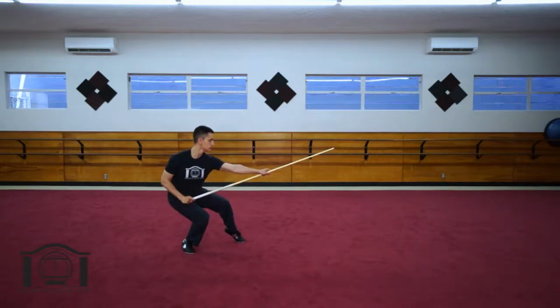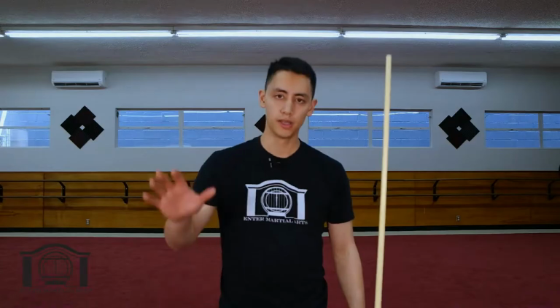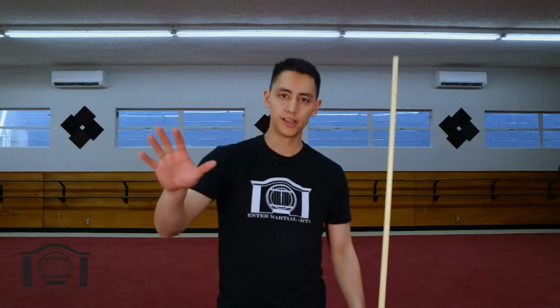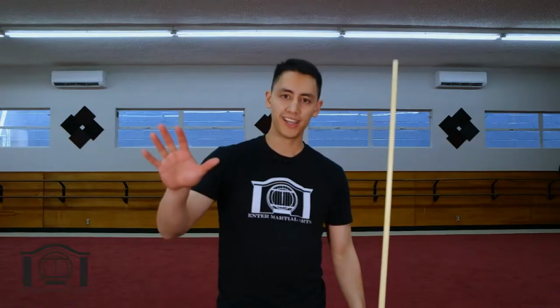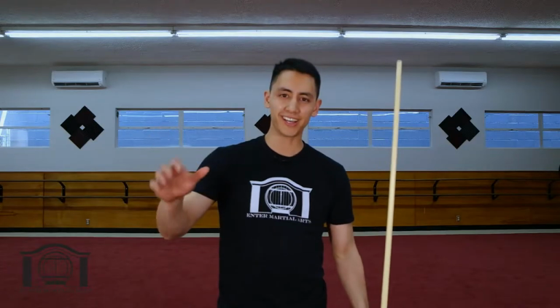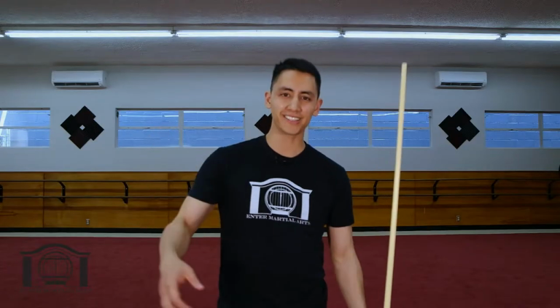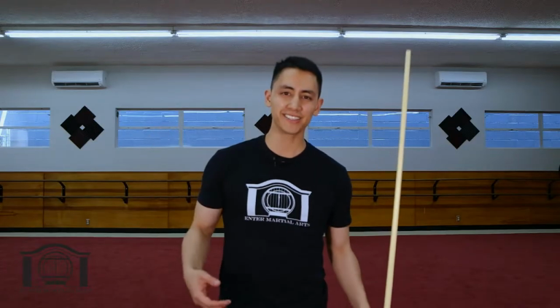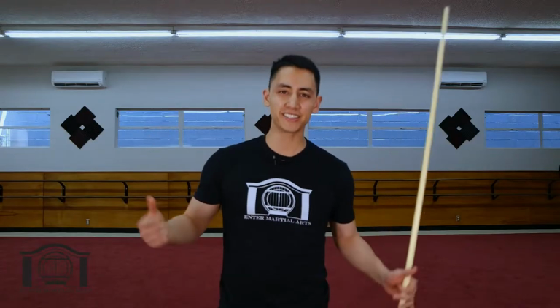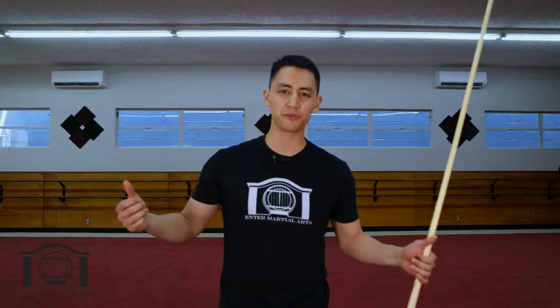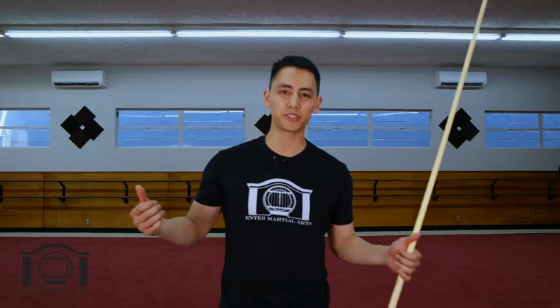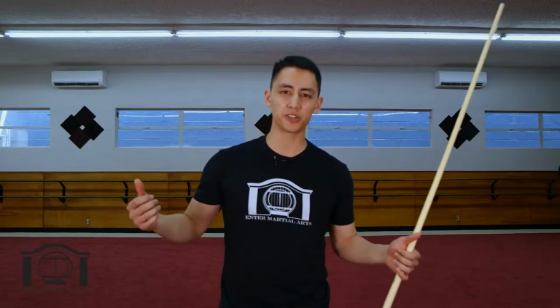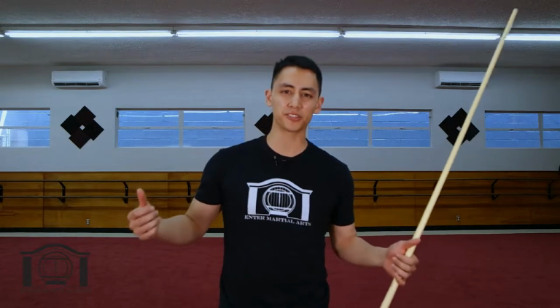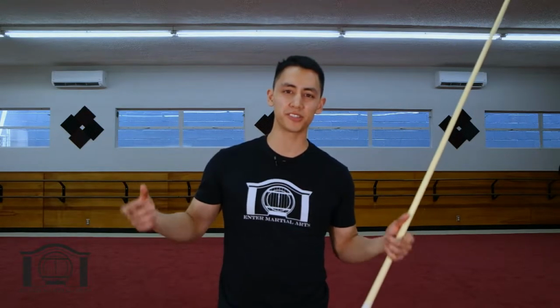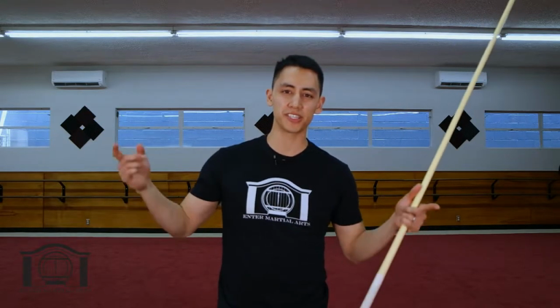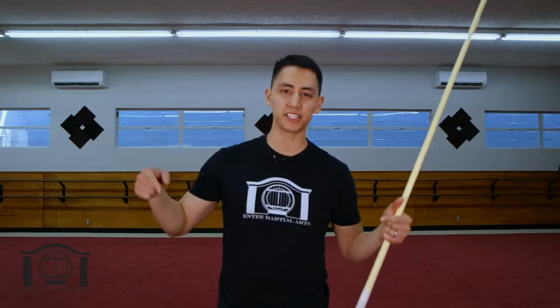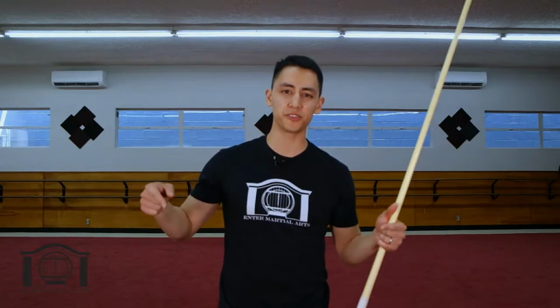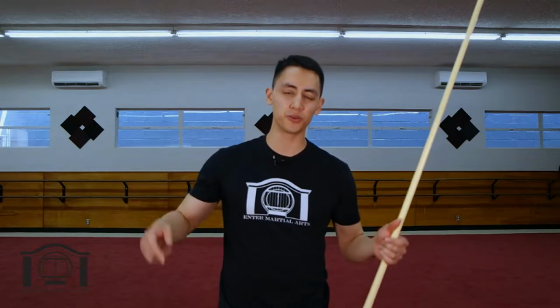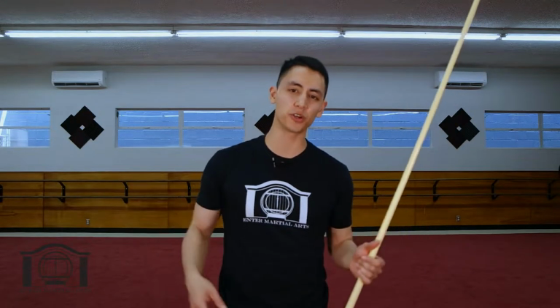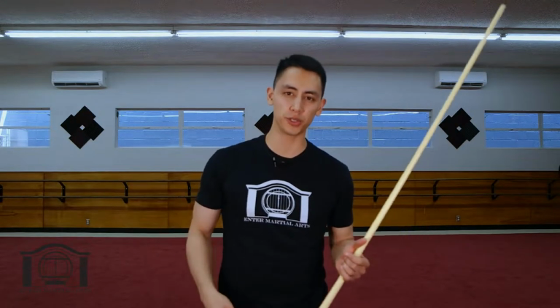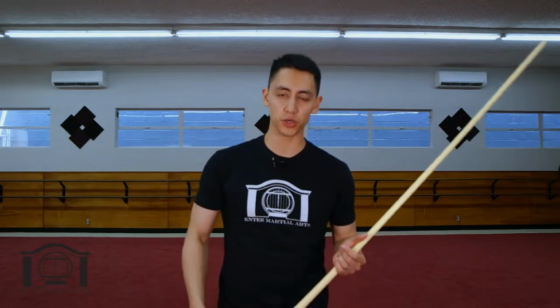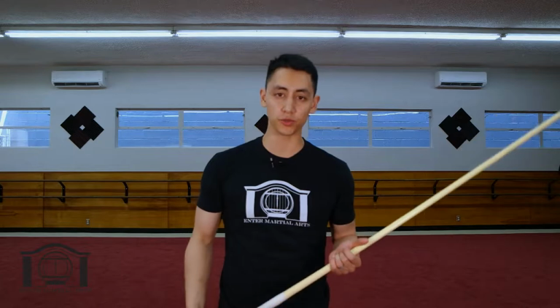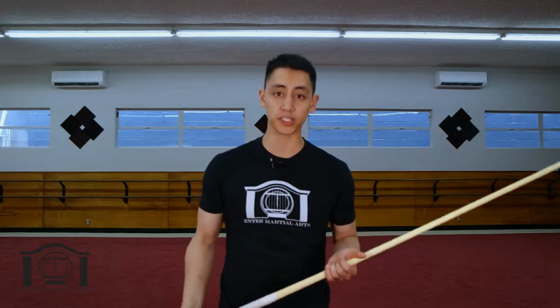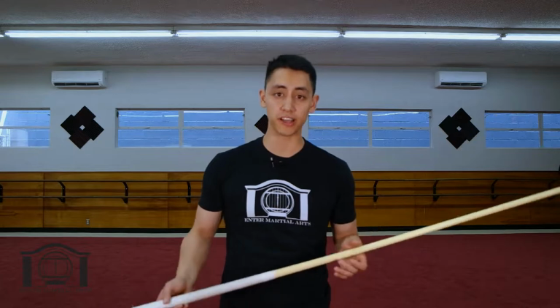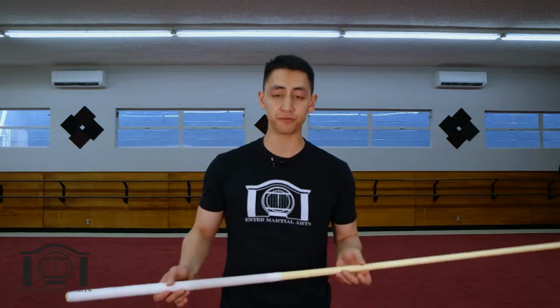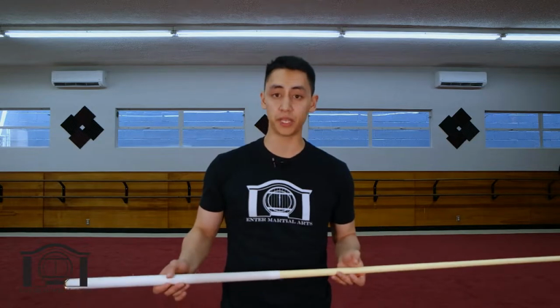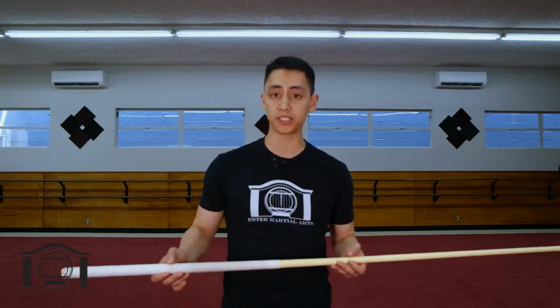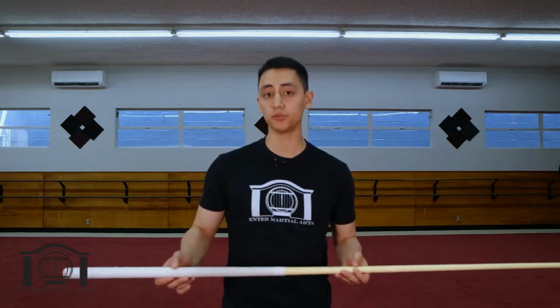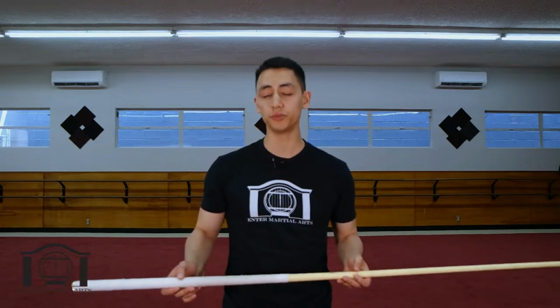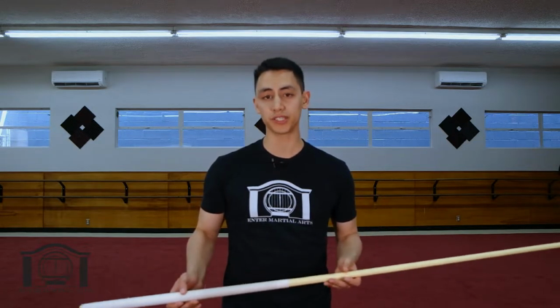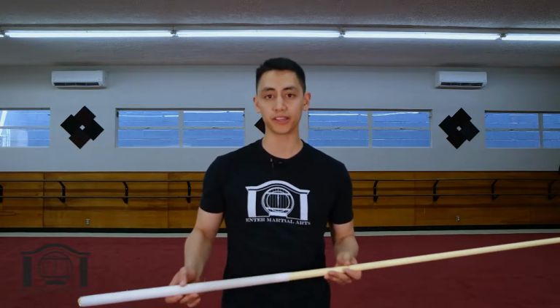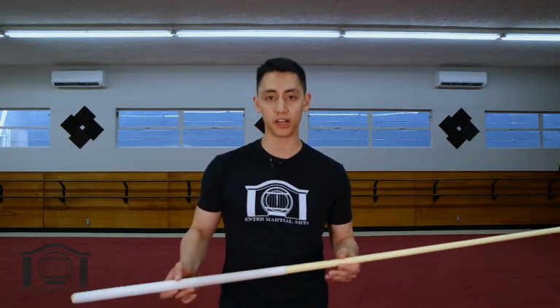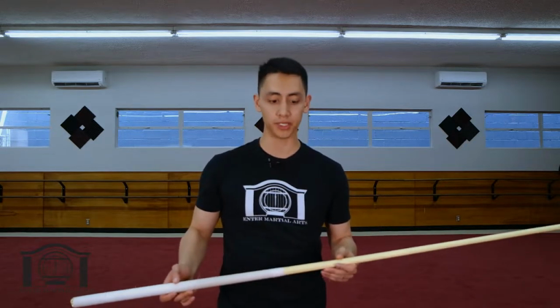Hey guys, this is Nick from Enter Martial Arts. In this video we're going to go over staff basic movements and combinations.